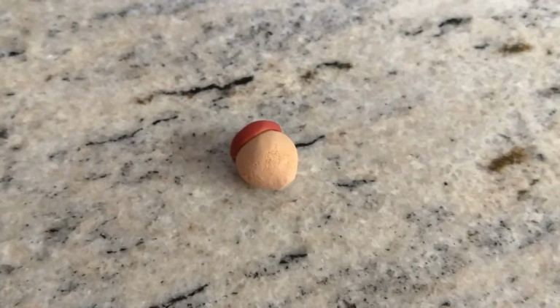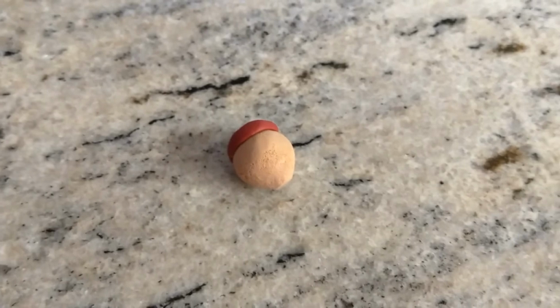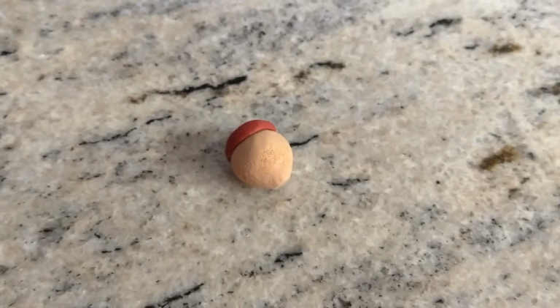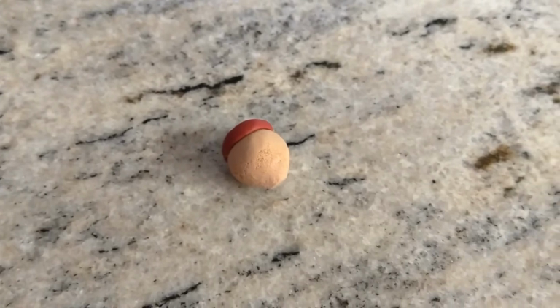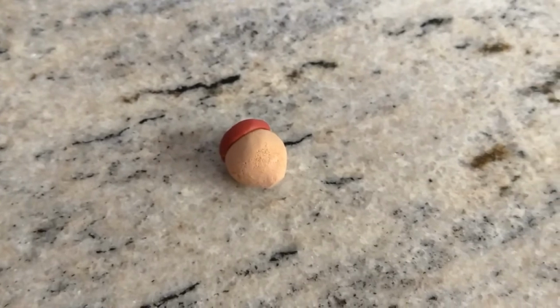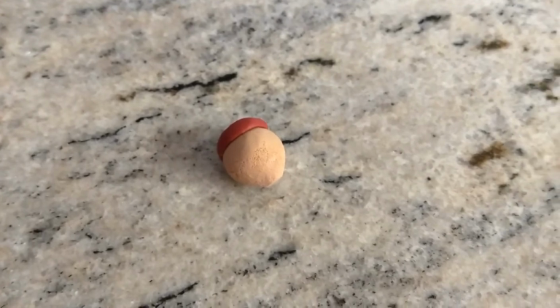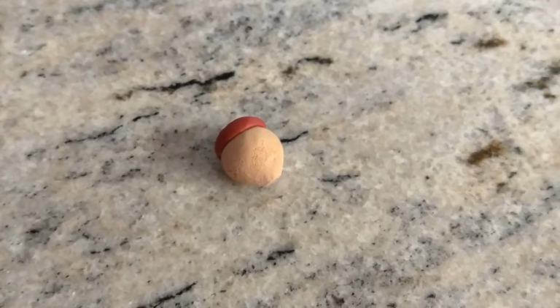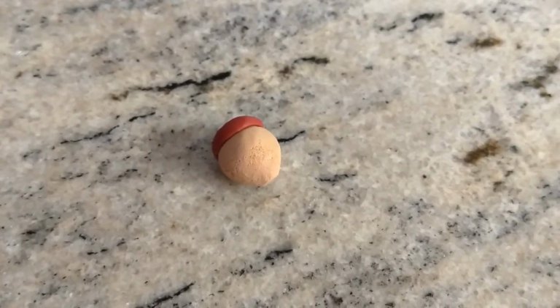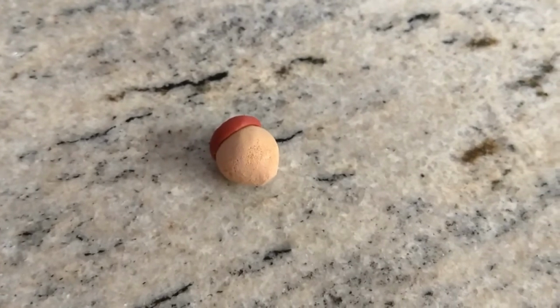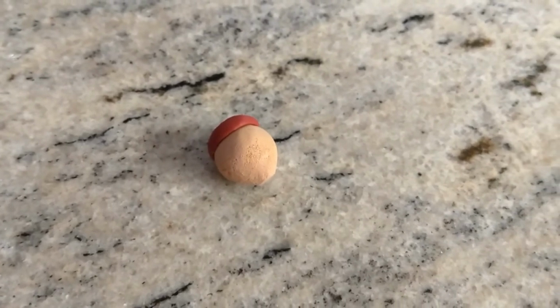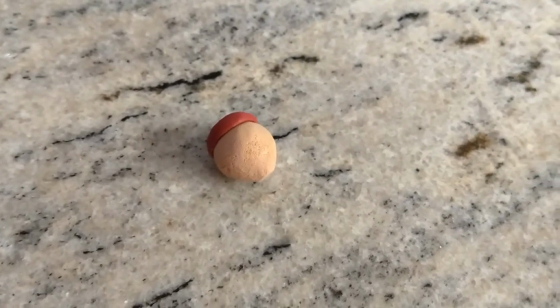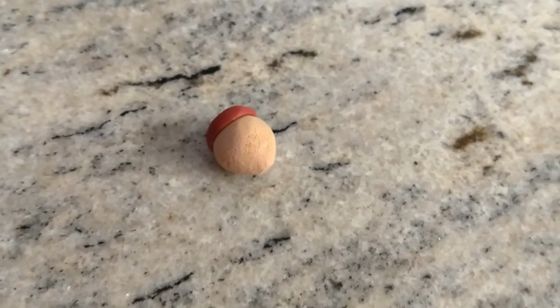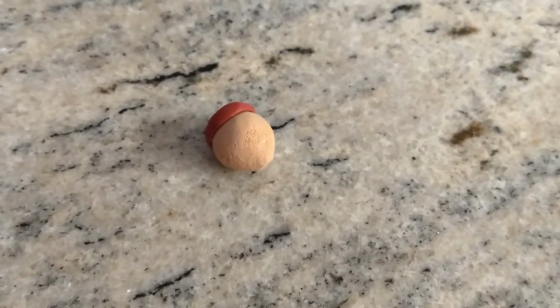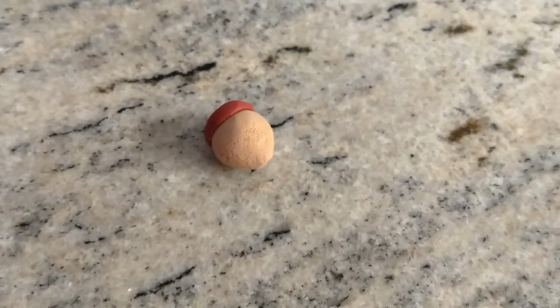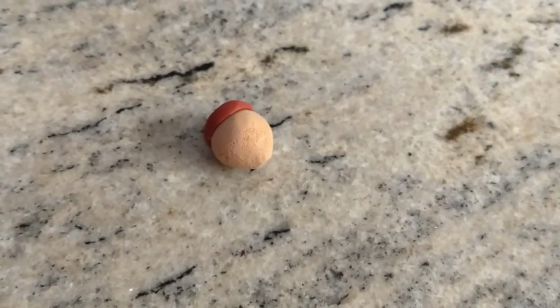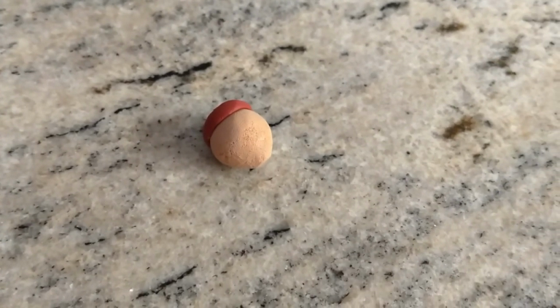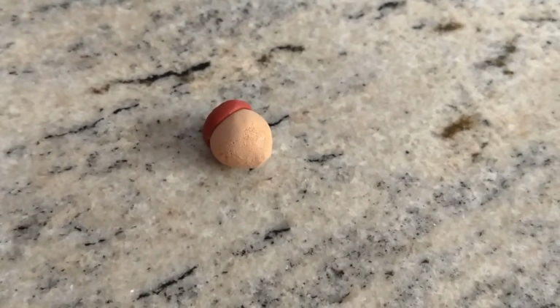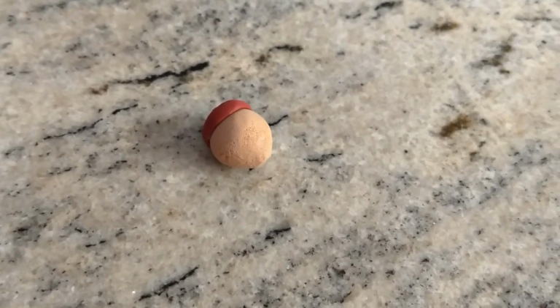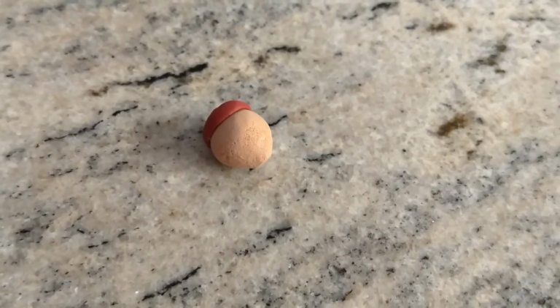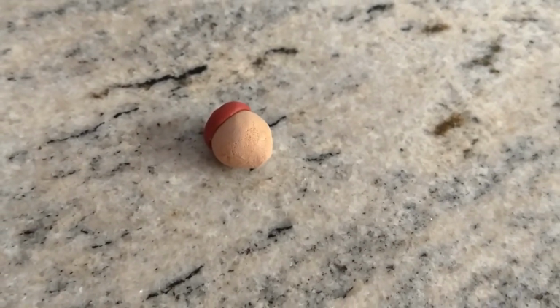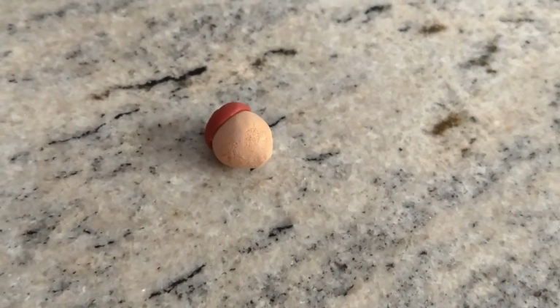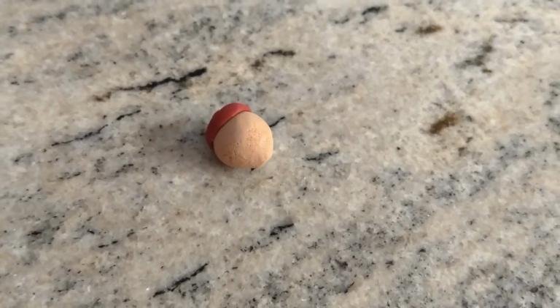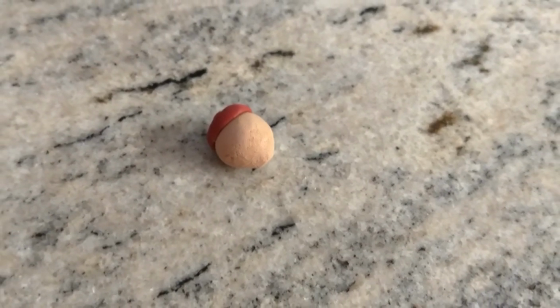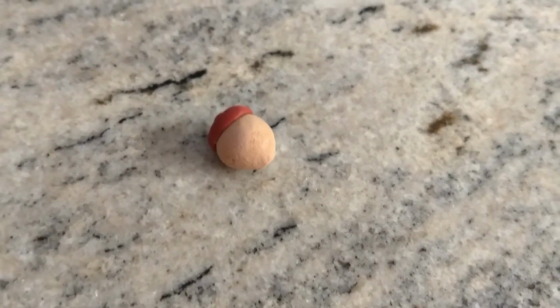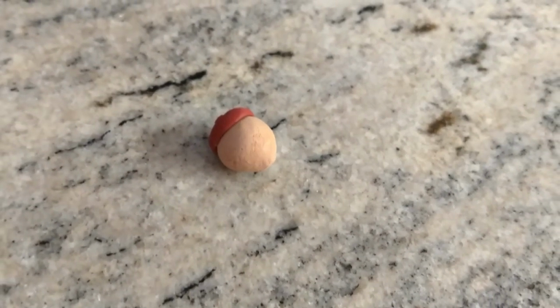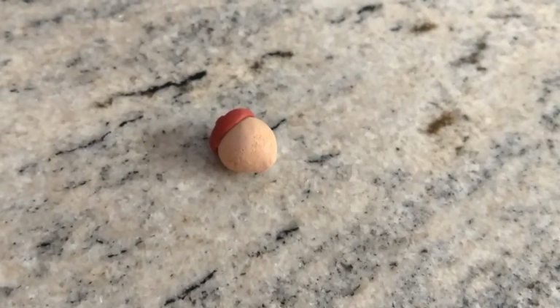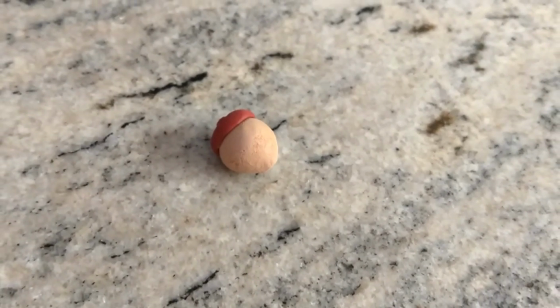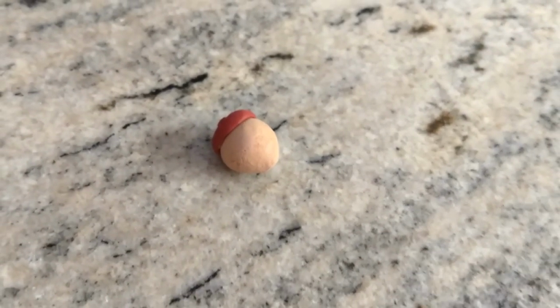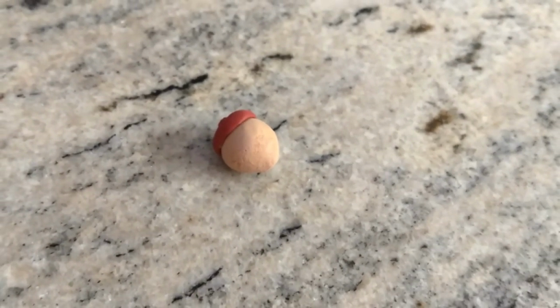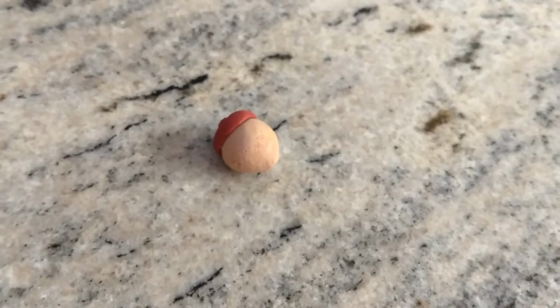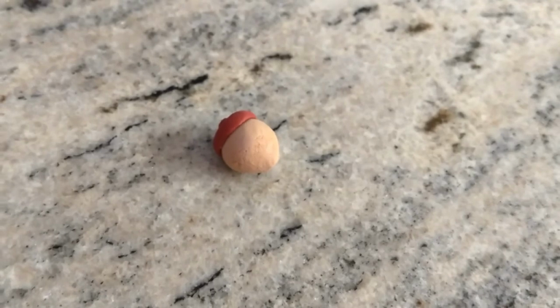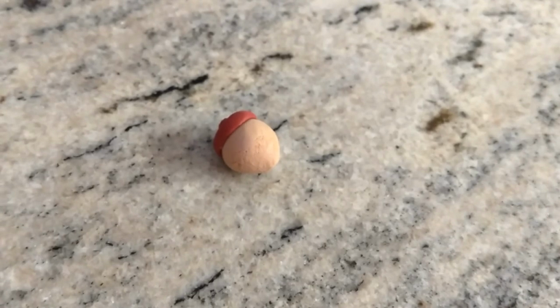Okay guys, that's our finished polymer clay acorn! Hope you guys enjoyed my video, thanks for watching, bye!